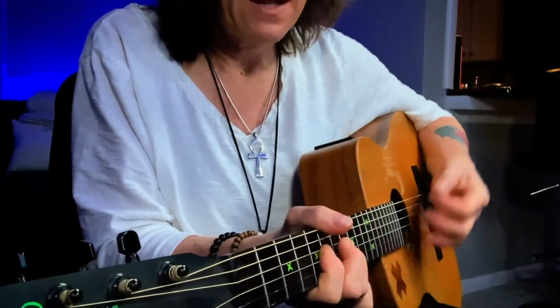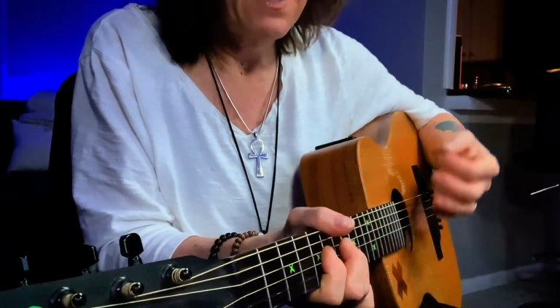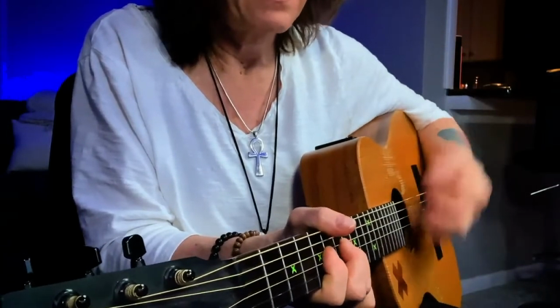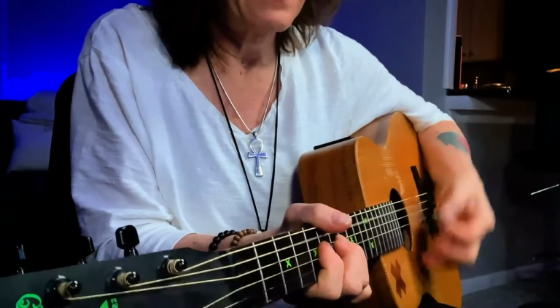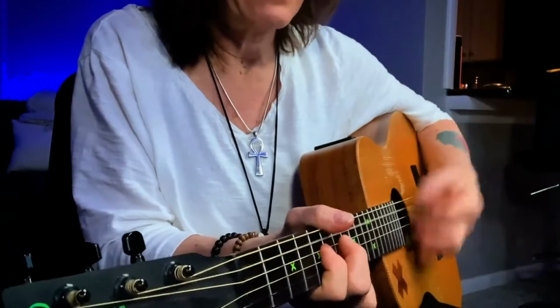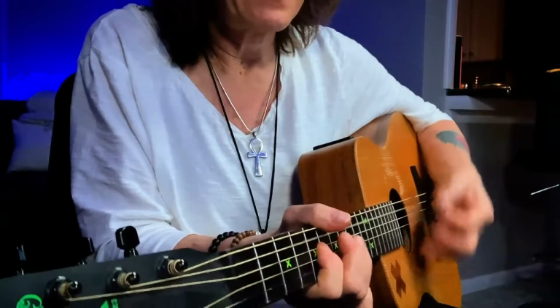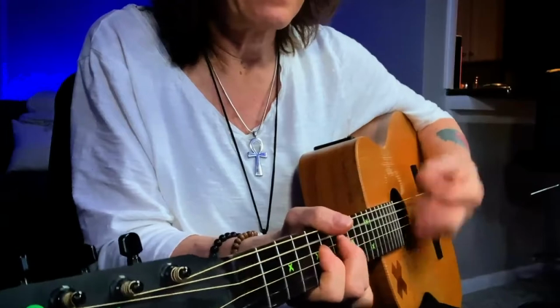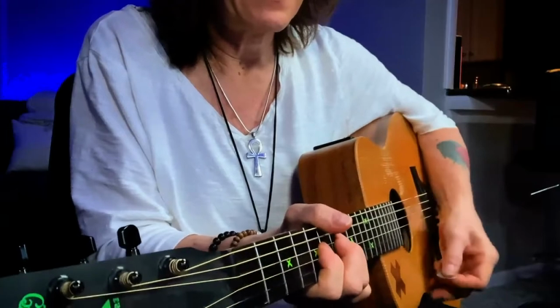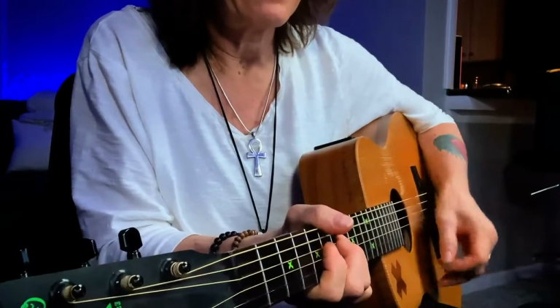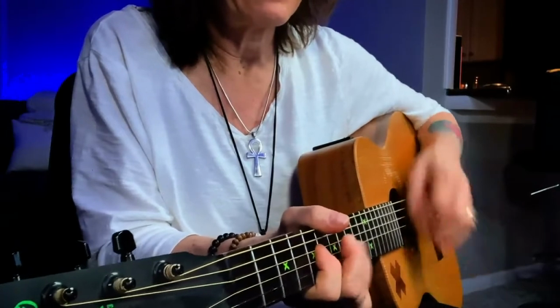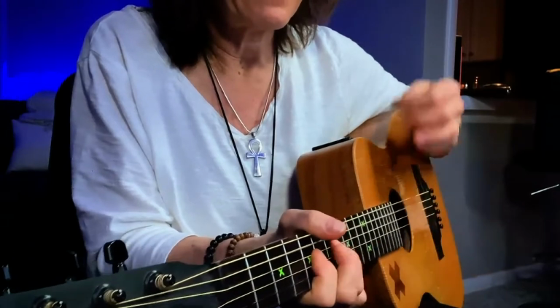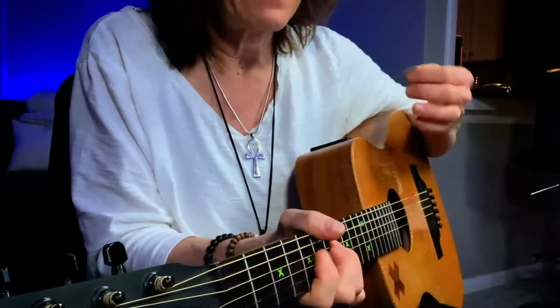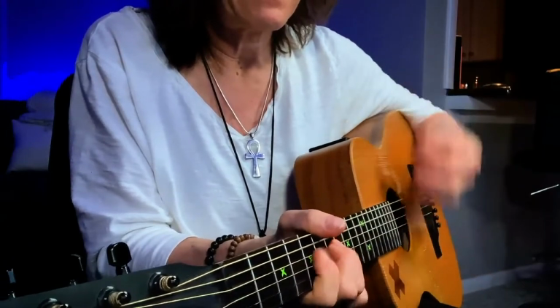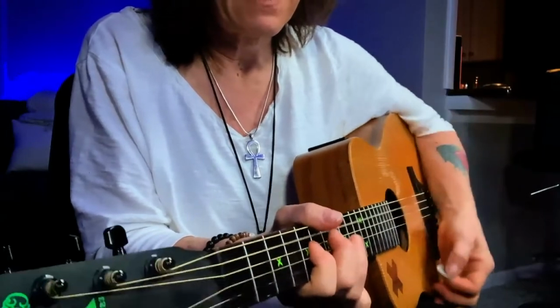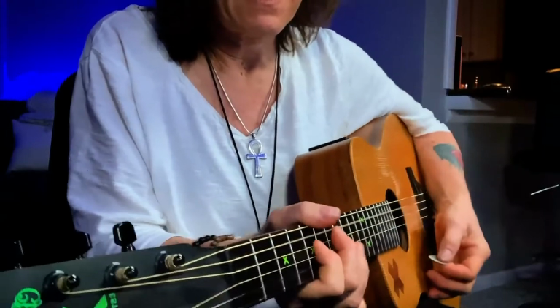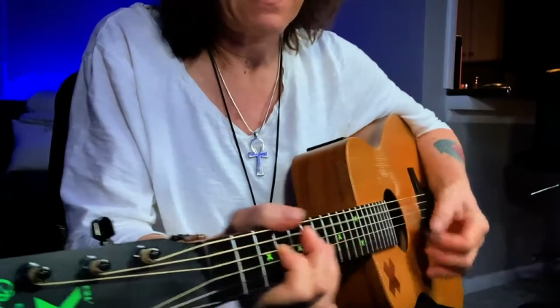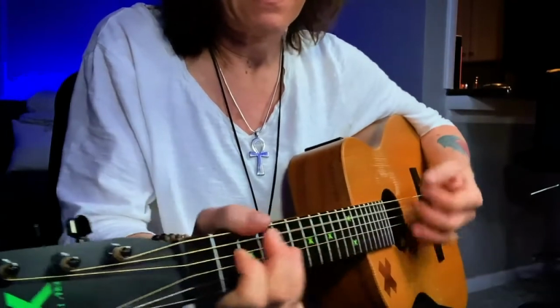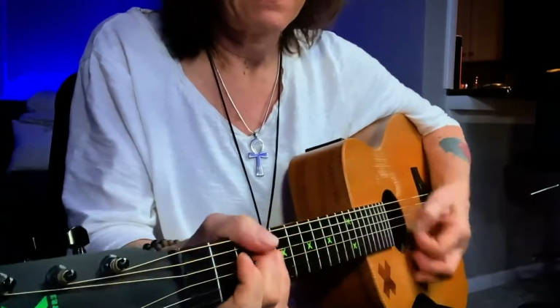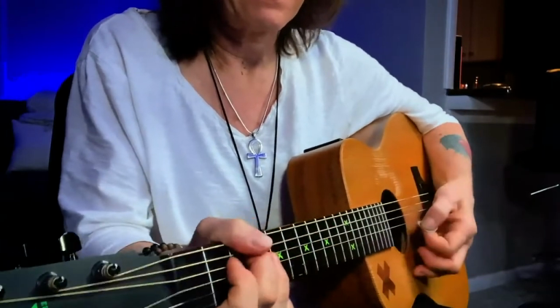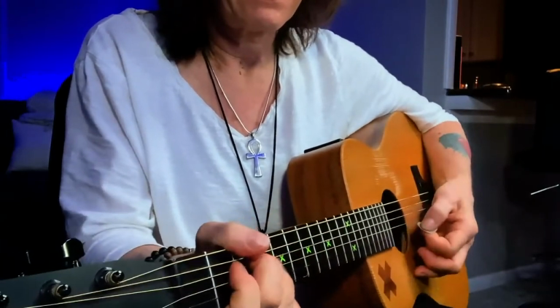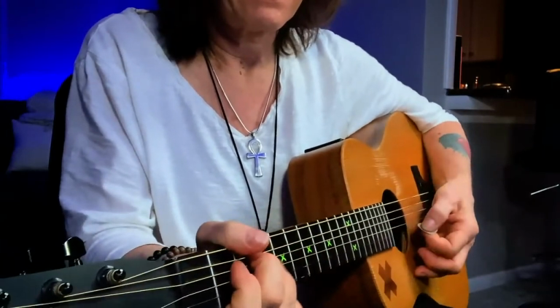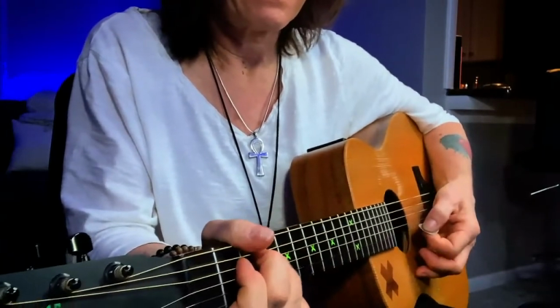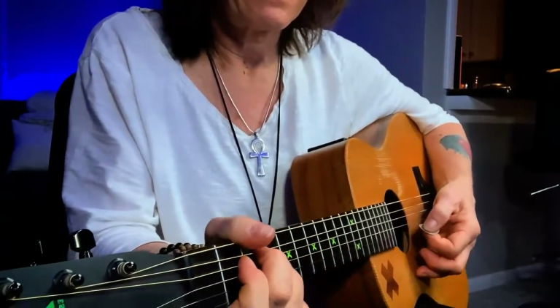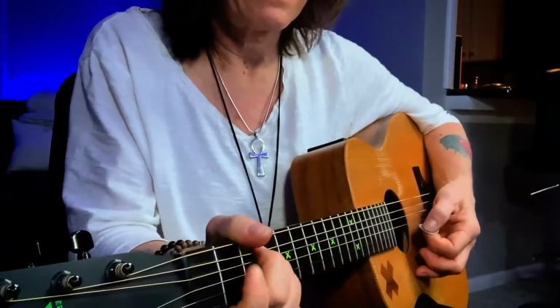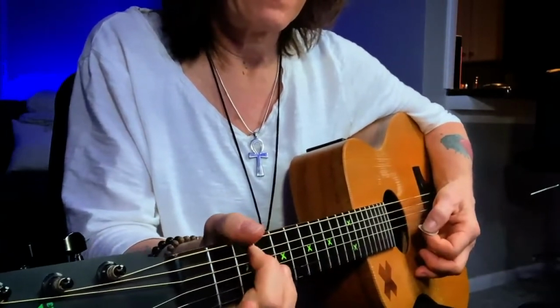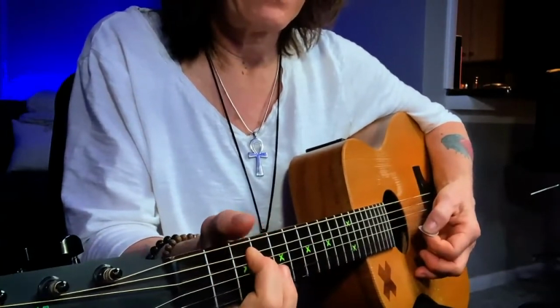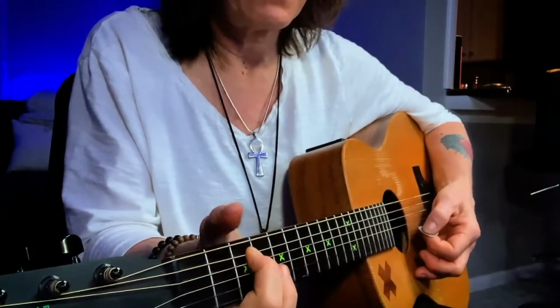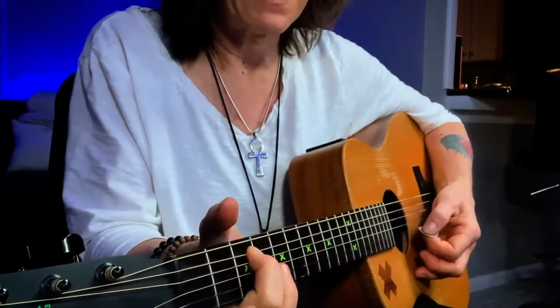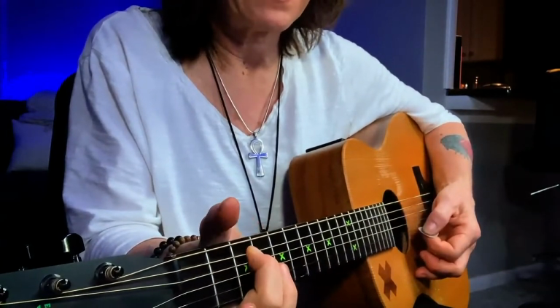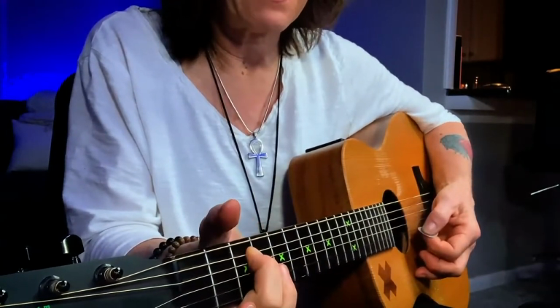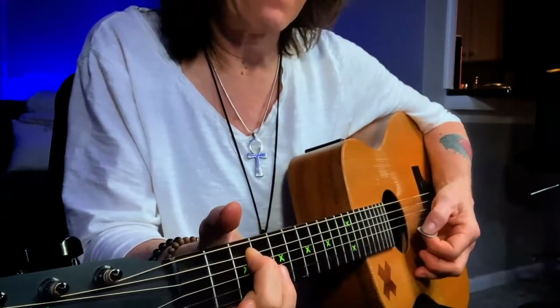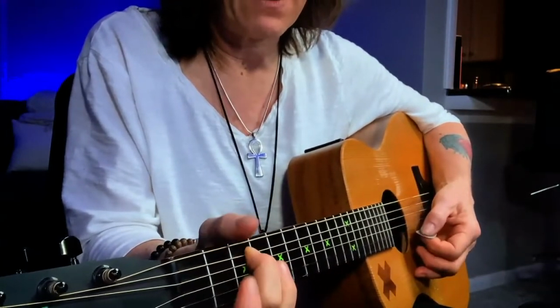Hammer on. Down, down, down. I'm using my second finger.